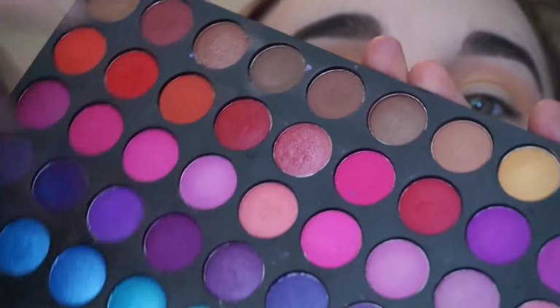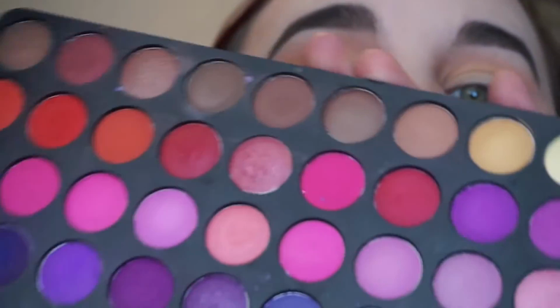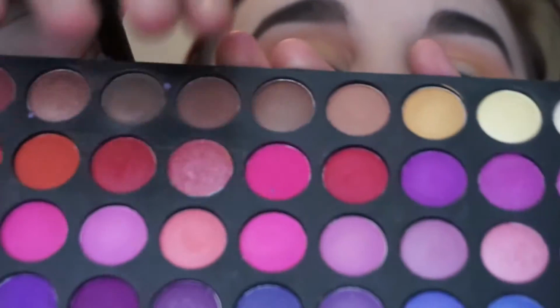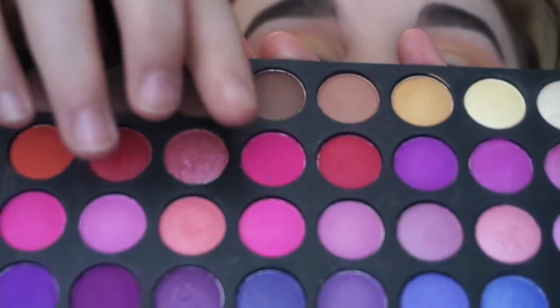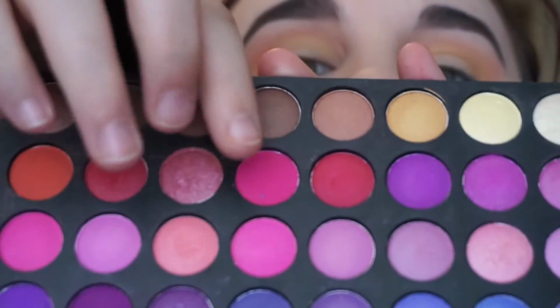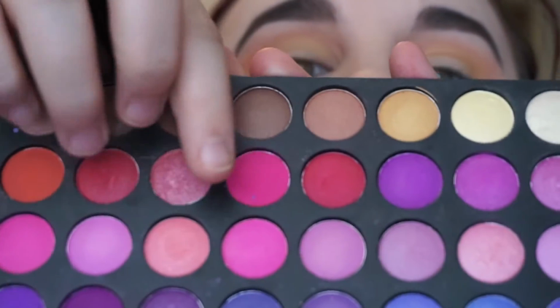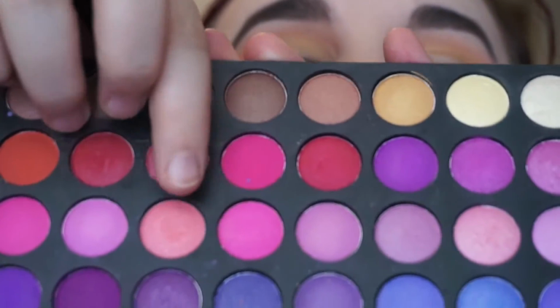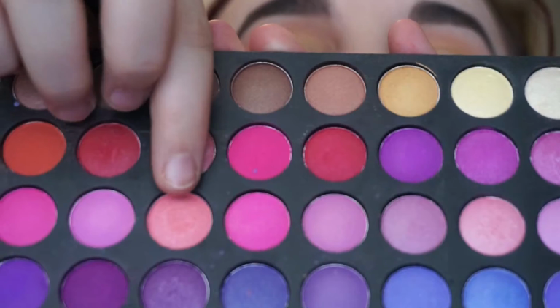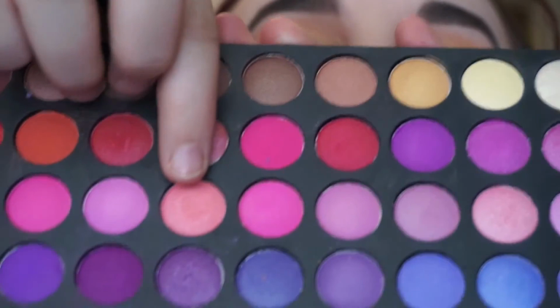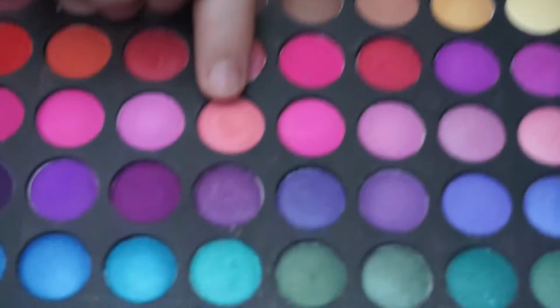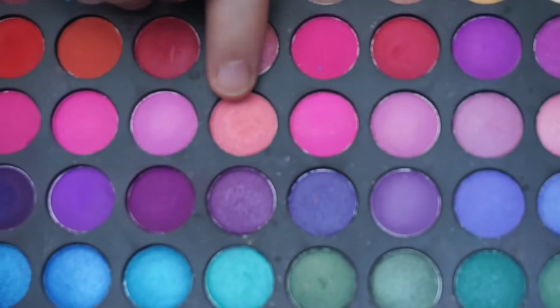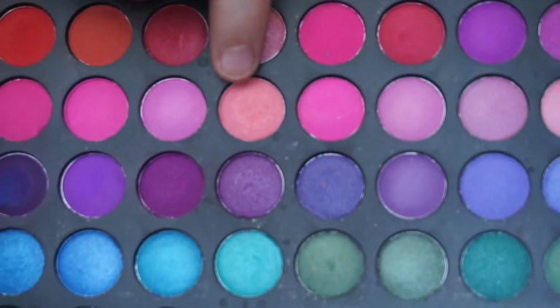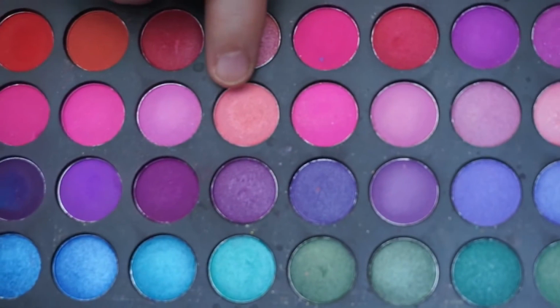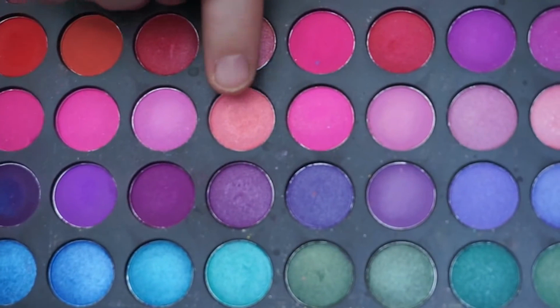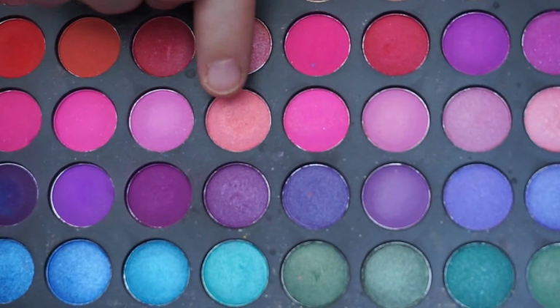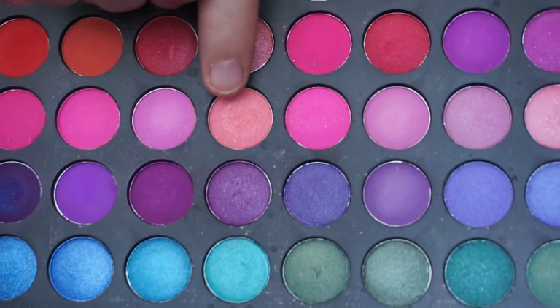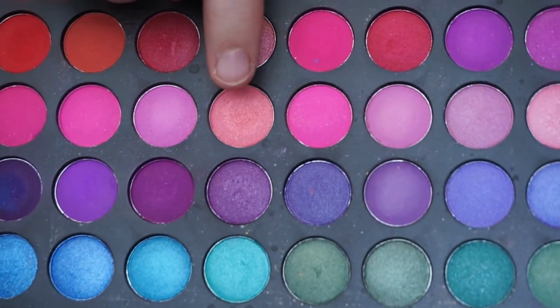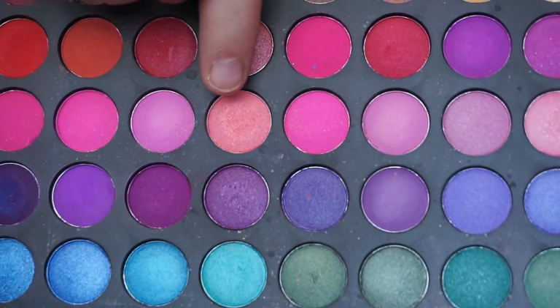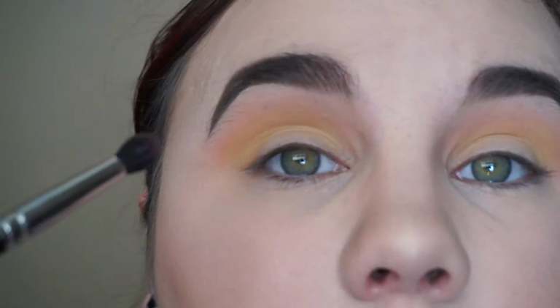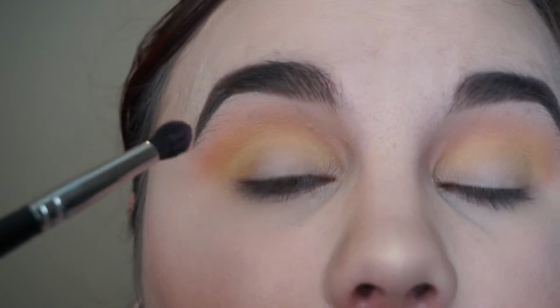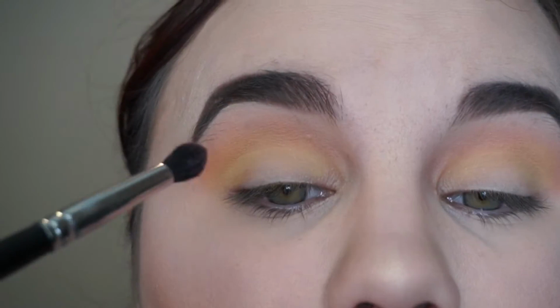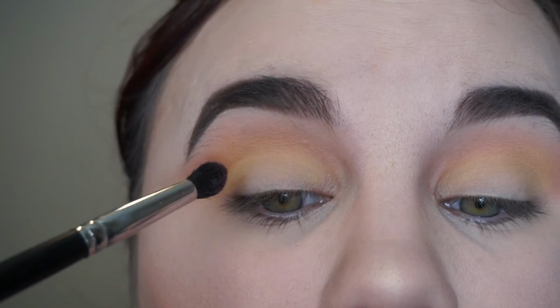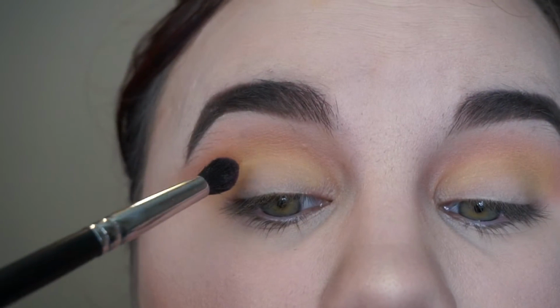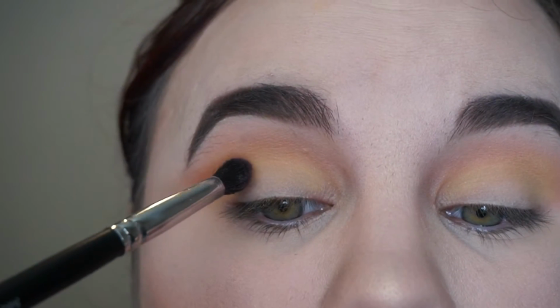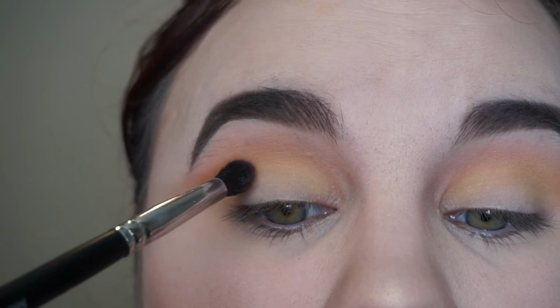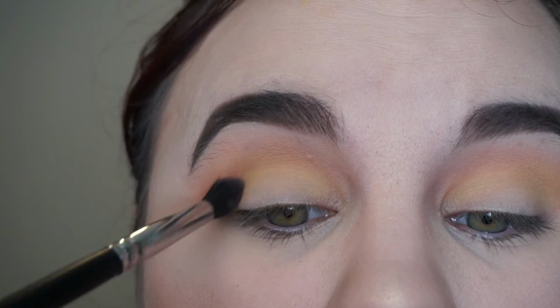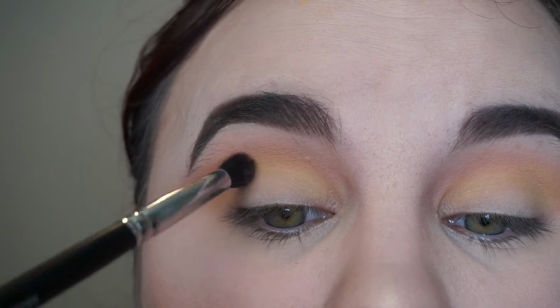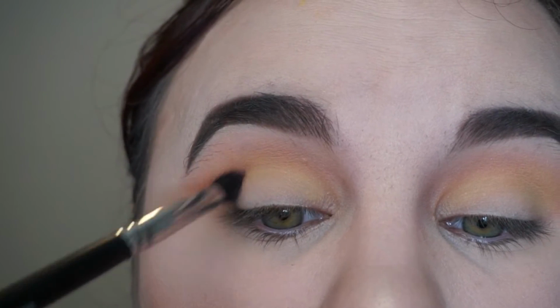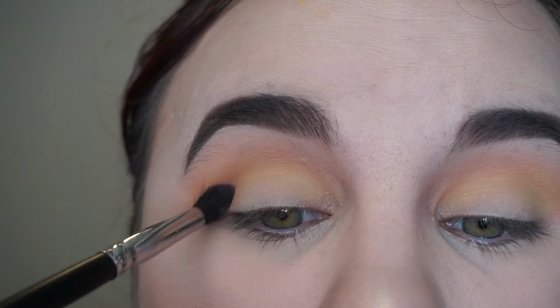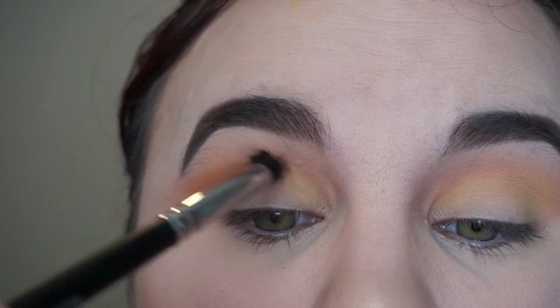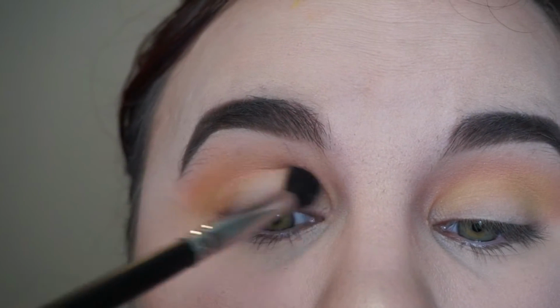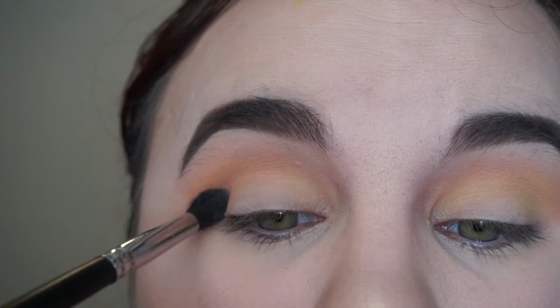The next thing we're going to do is go in with a peachy pink color and blend that into the crease as well.